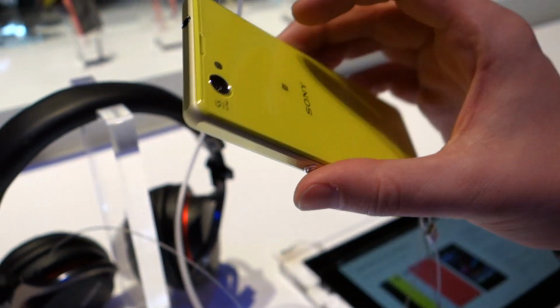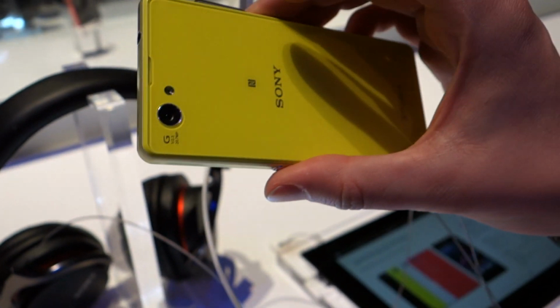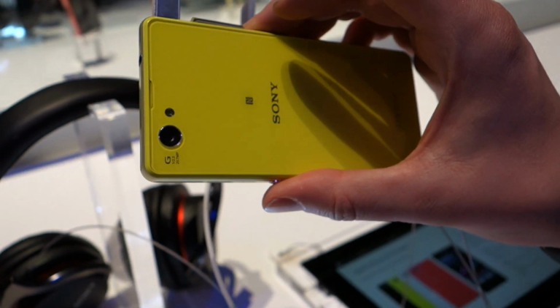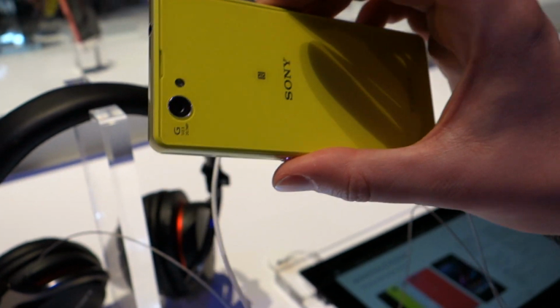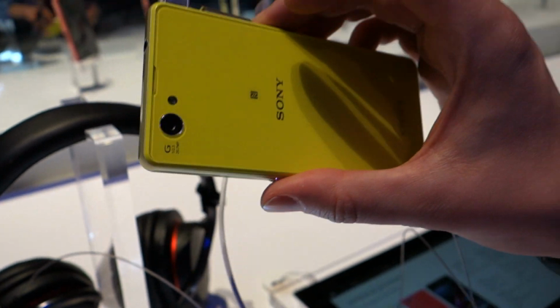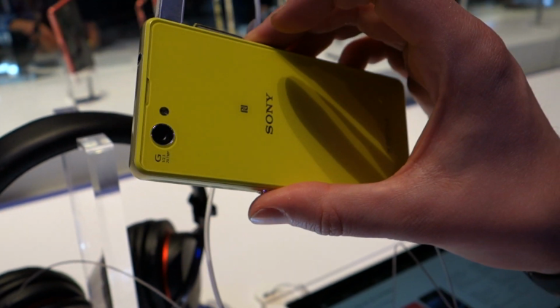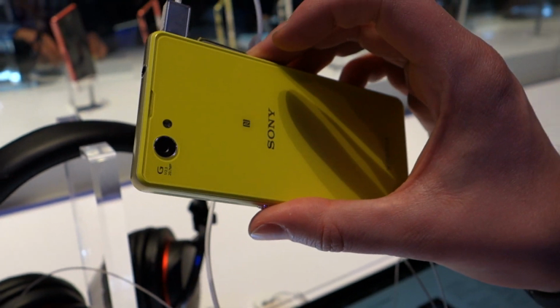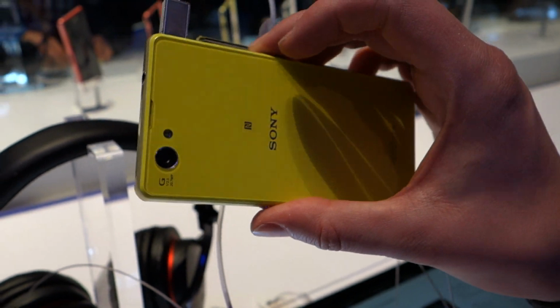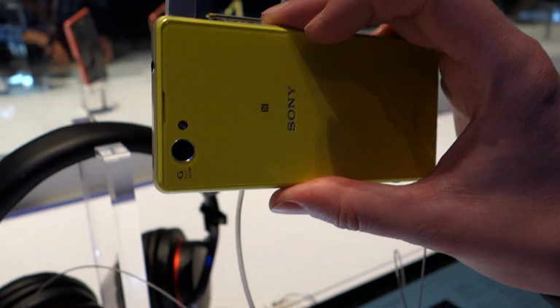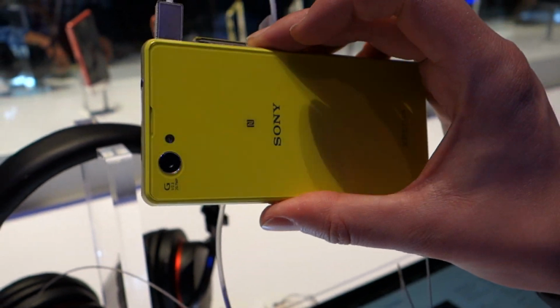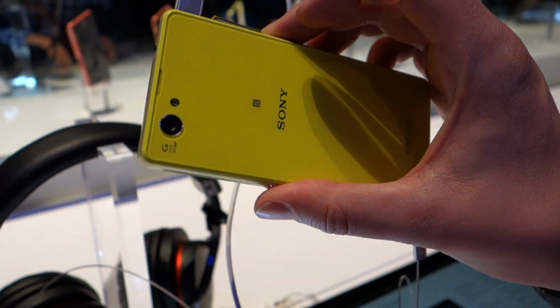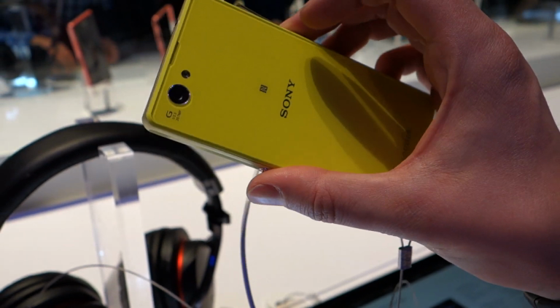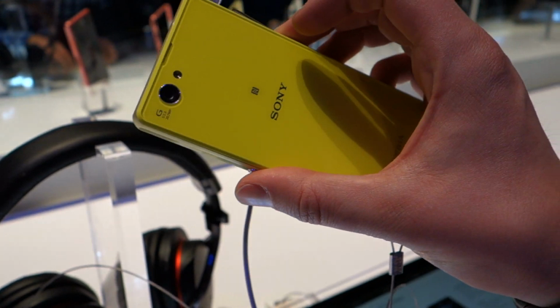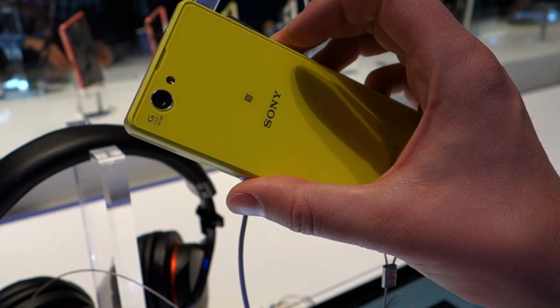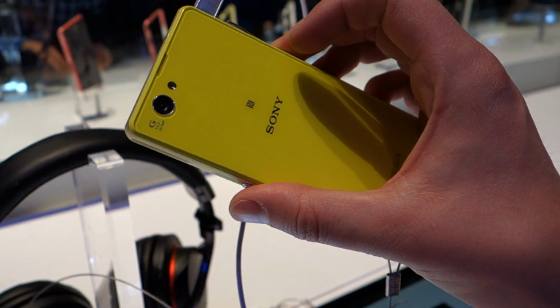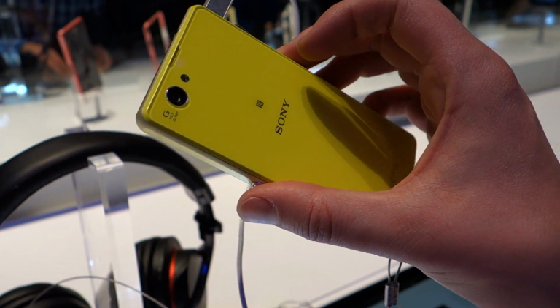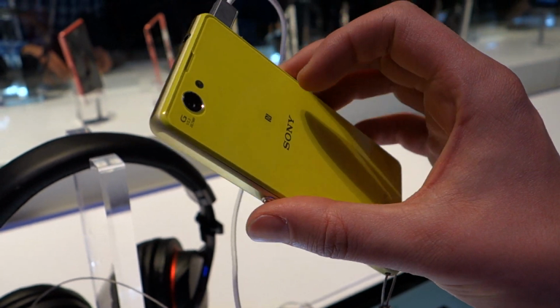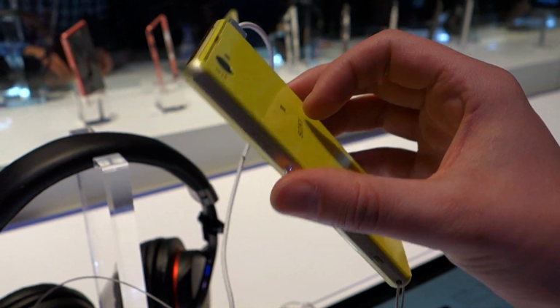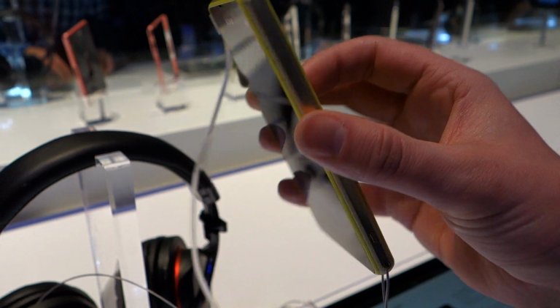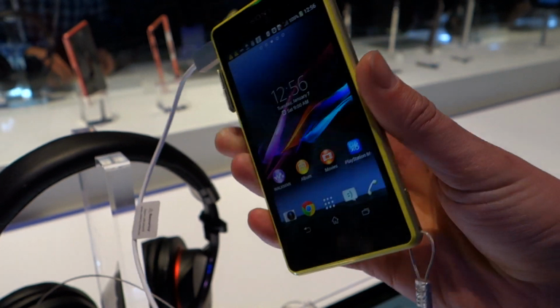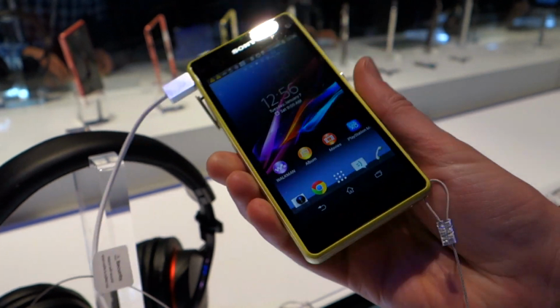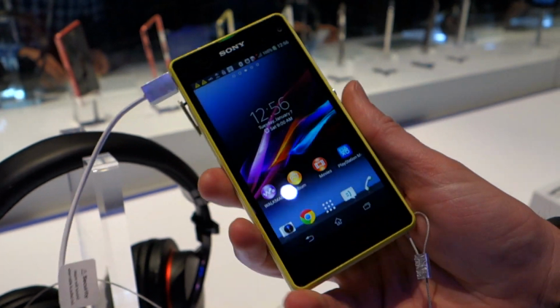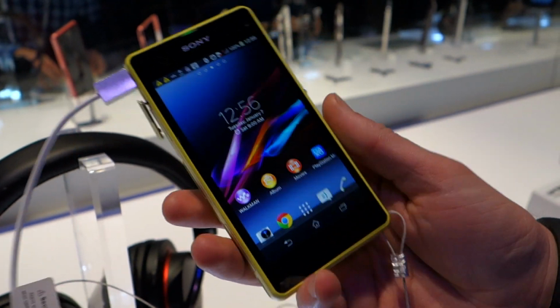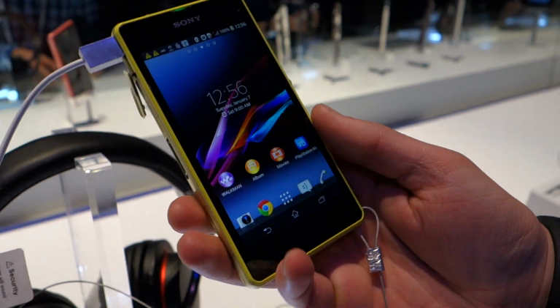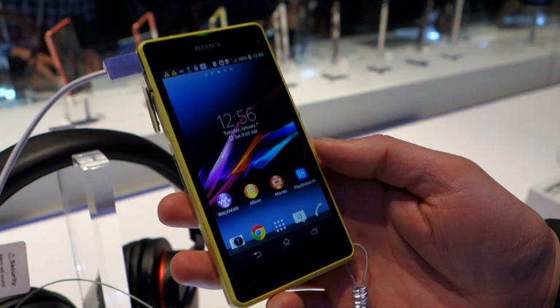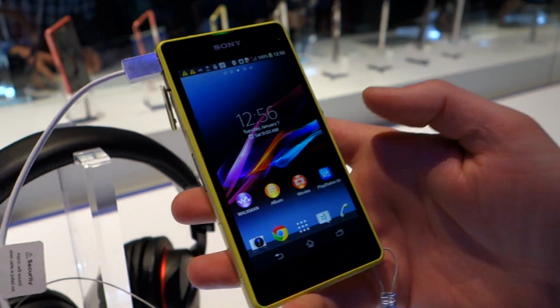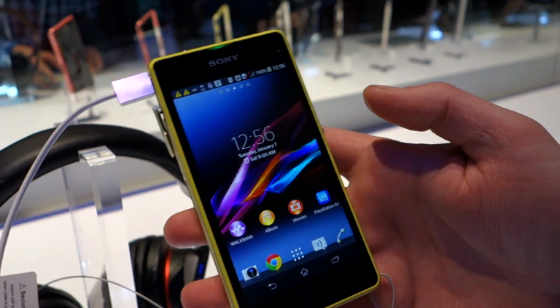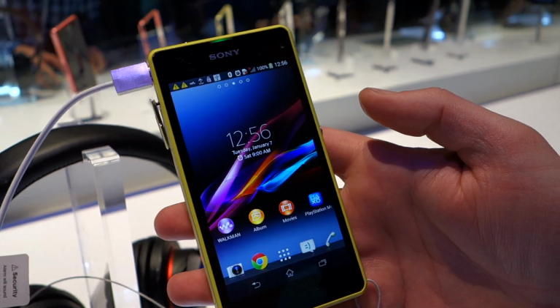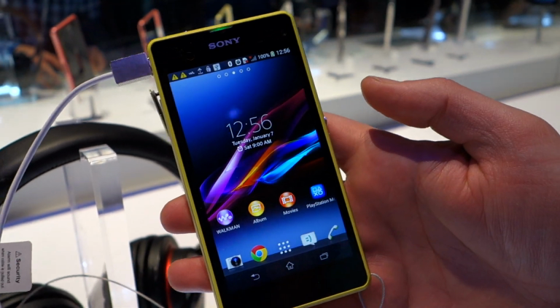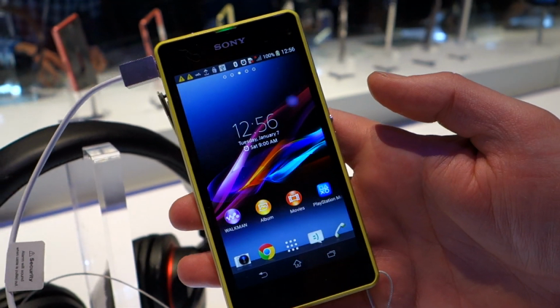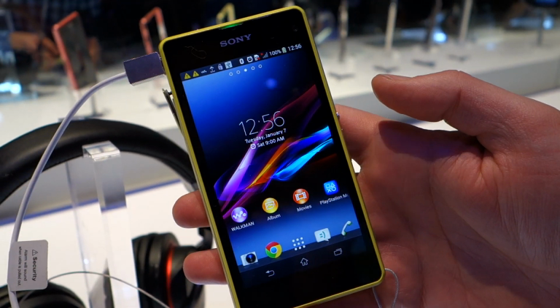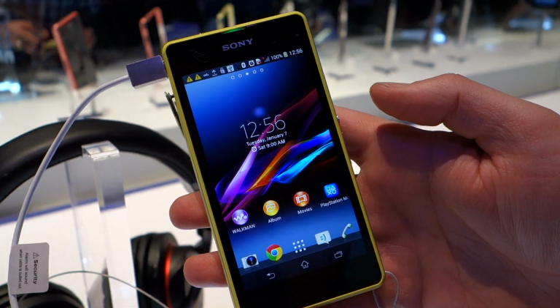You've actually got three different colors it comes in. This is sort of a yellow, there's a pink, a white, and a black as well, so you've got color options.